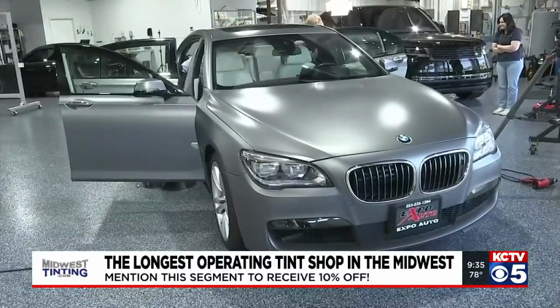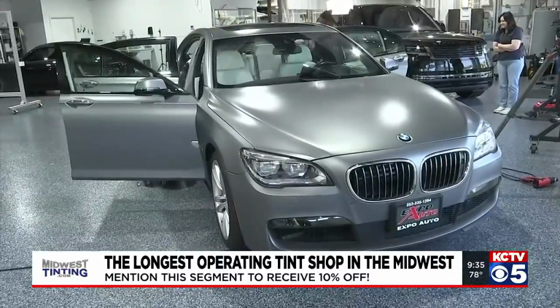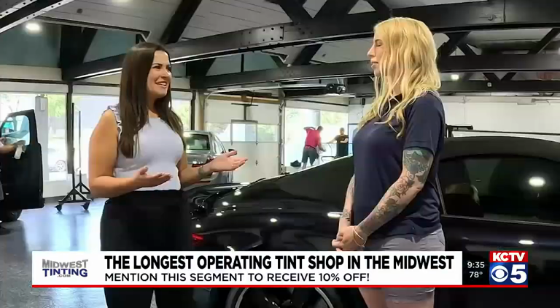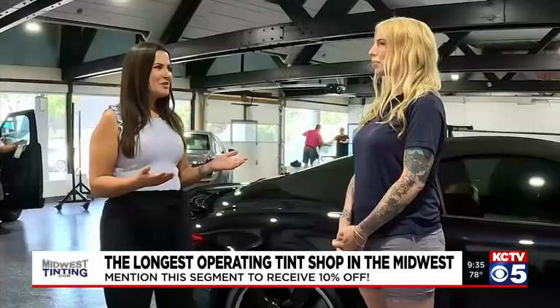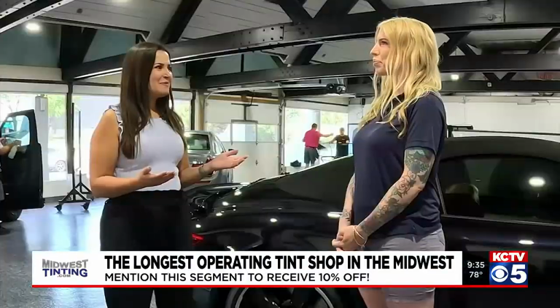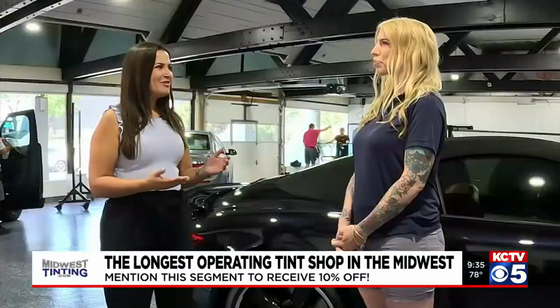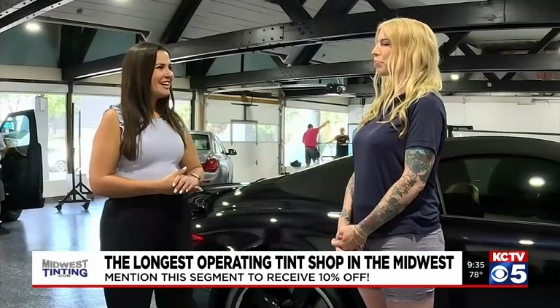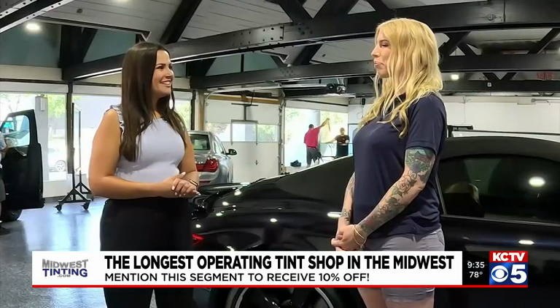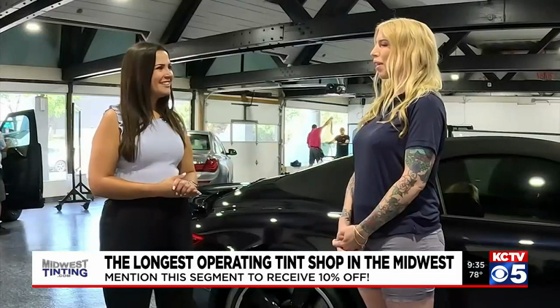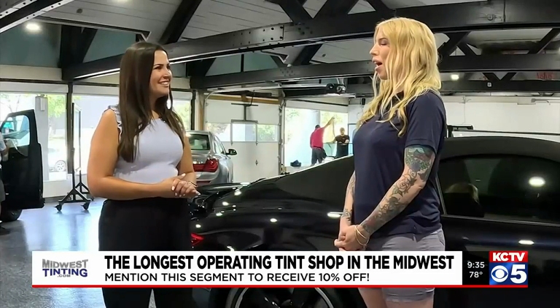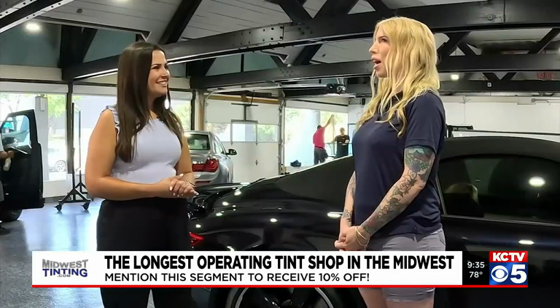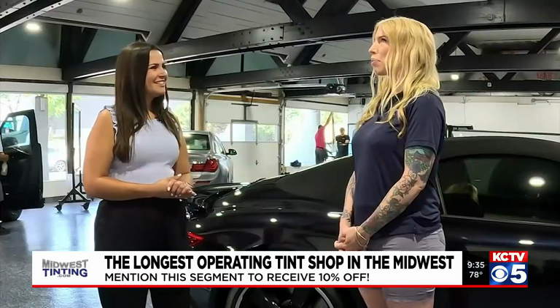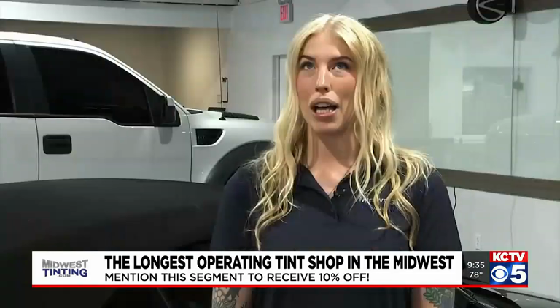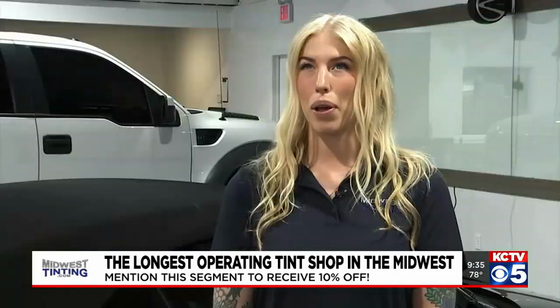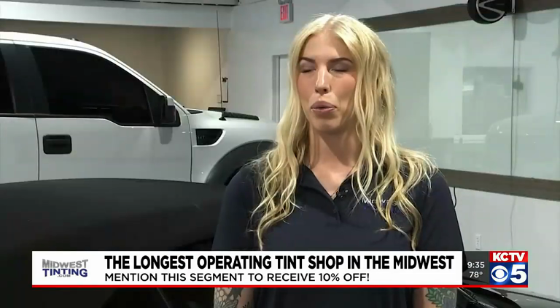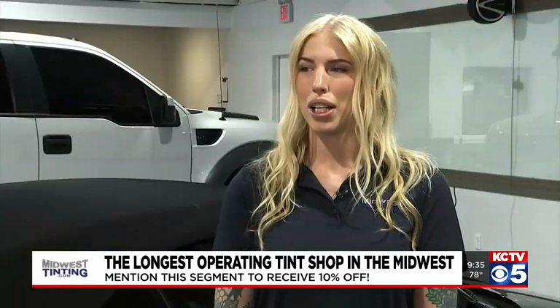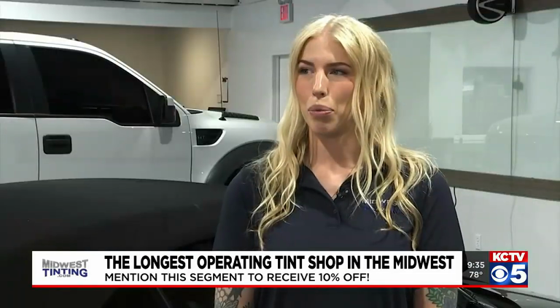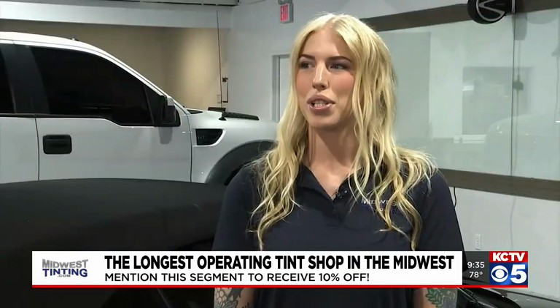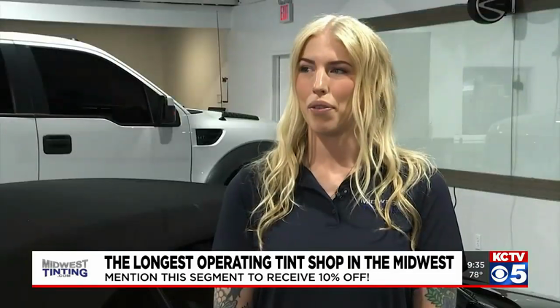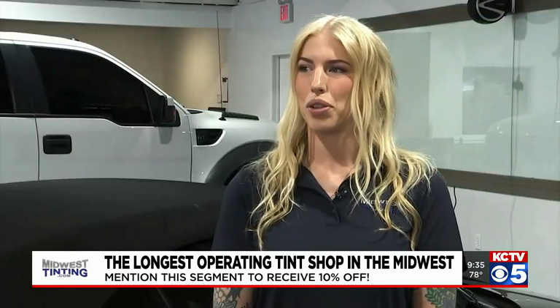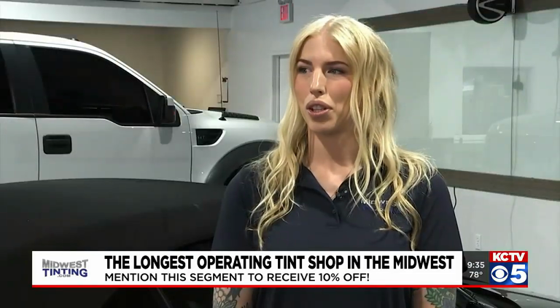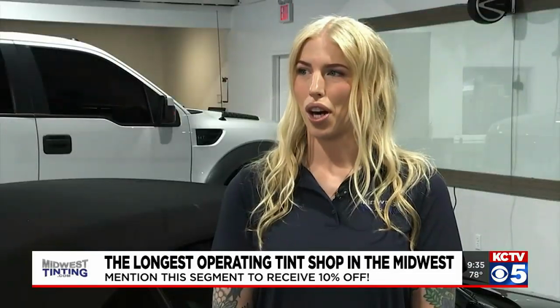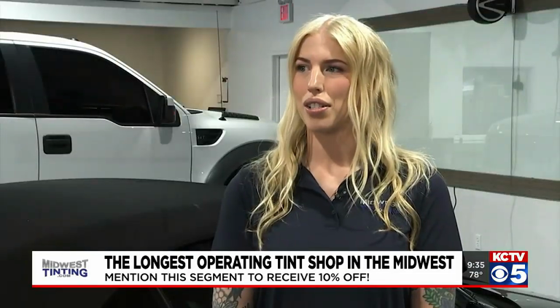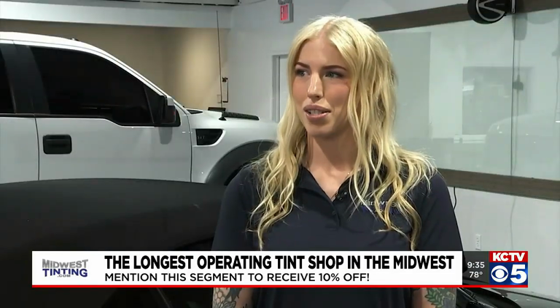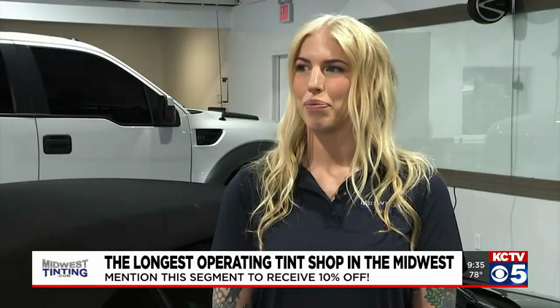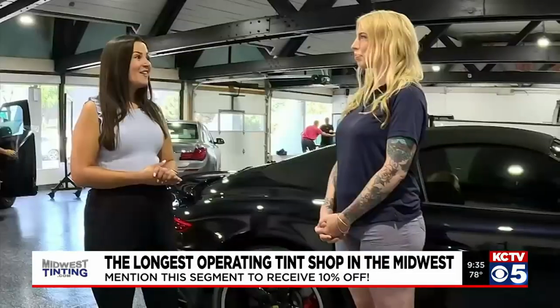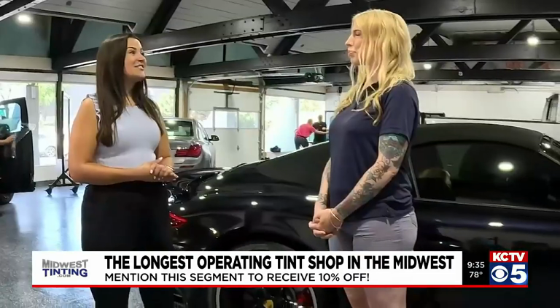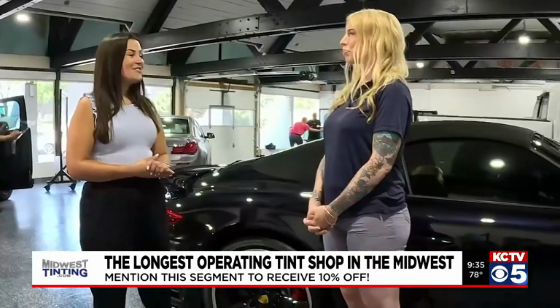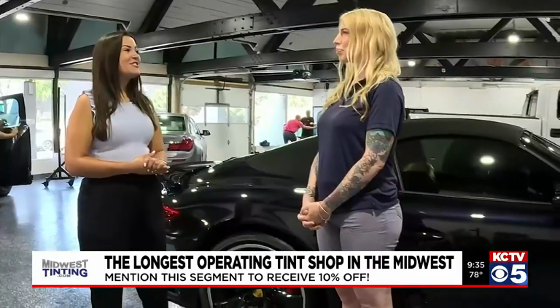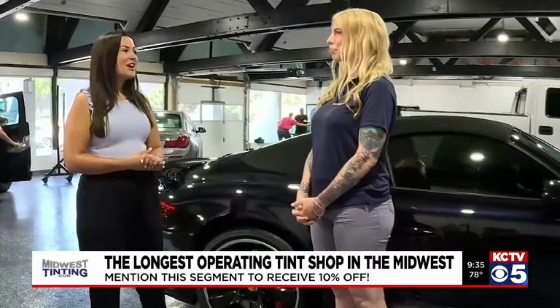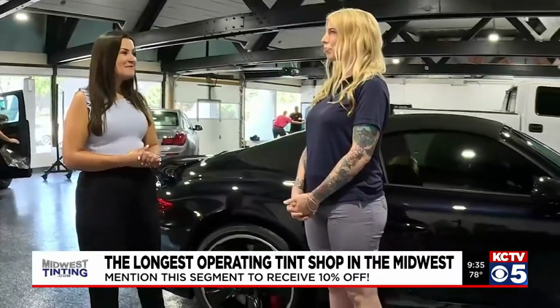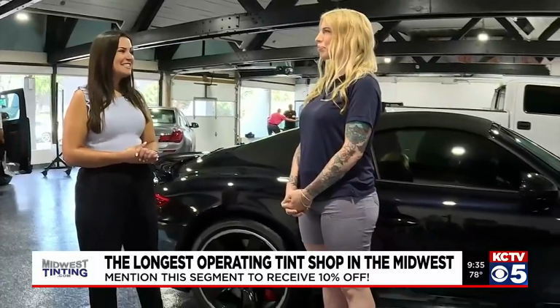Just how busy have you guys been over here? Last month we did almost 700 cars, so definitely very busy.